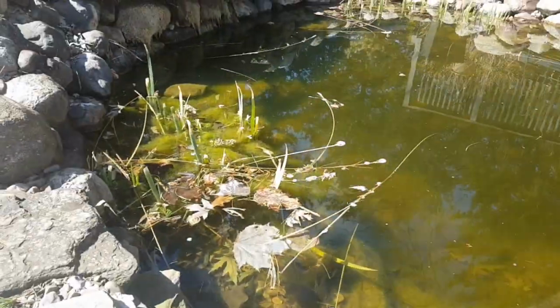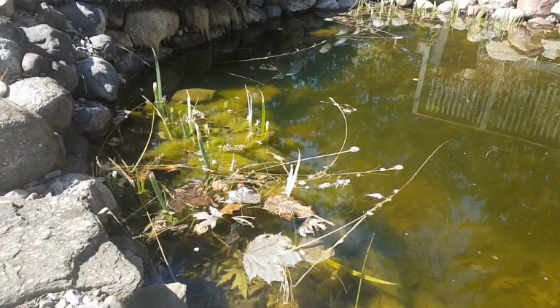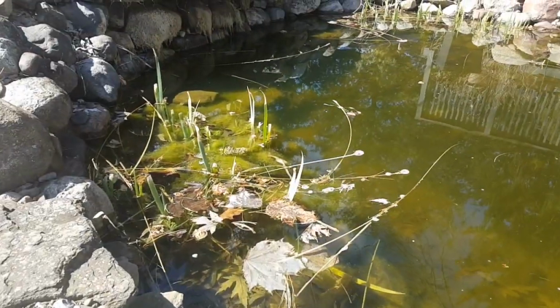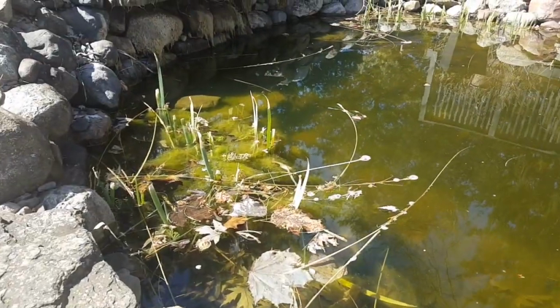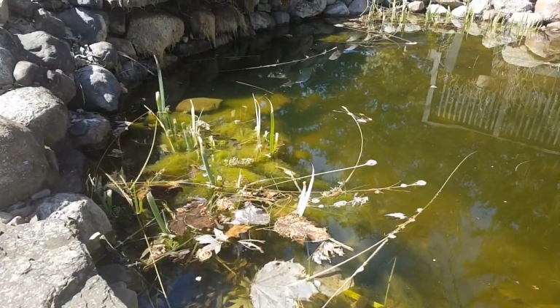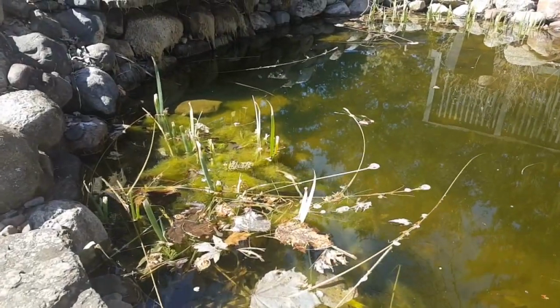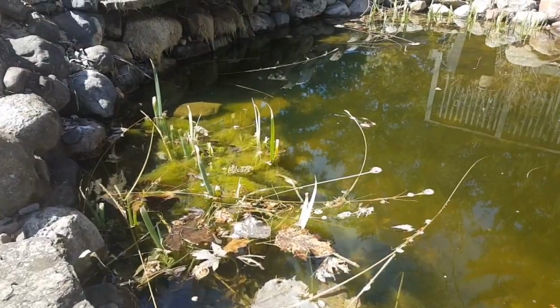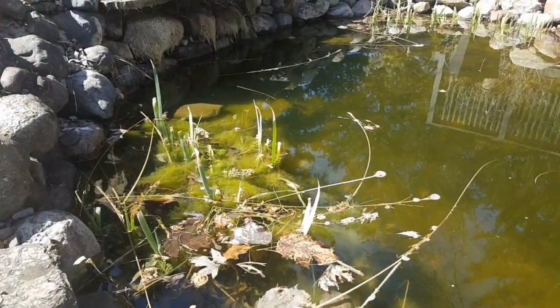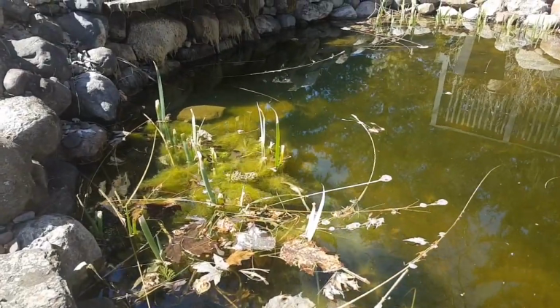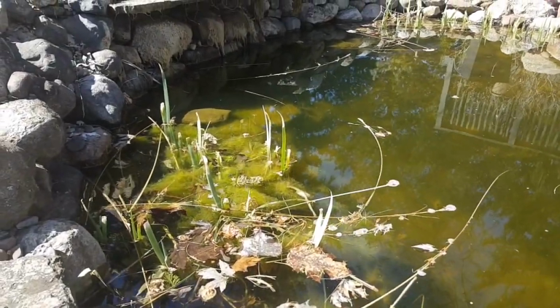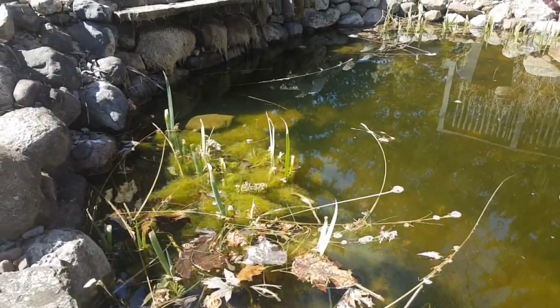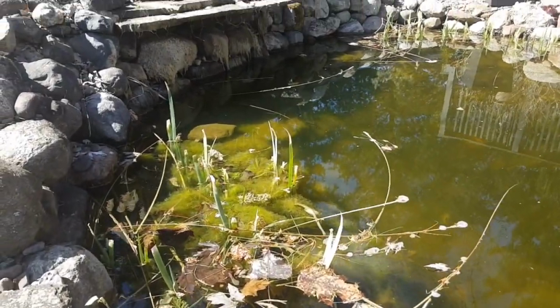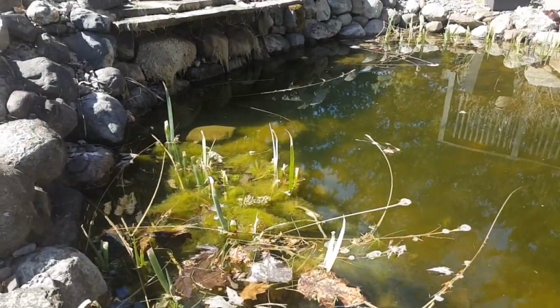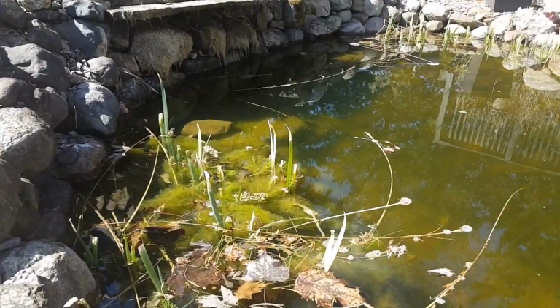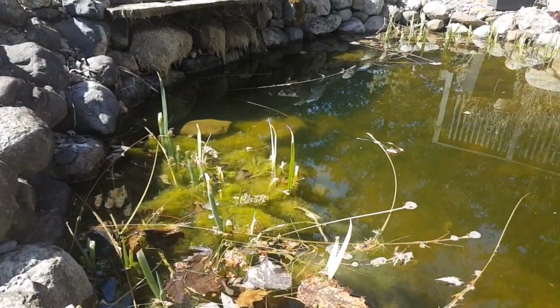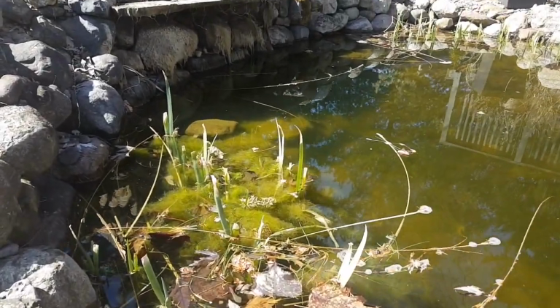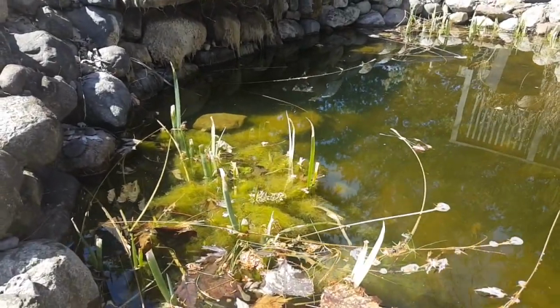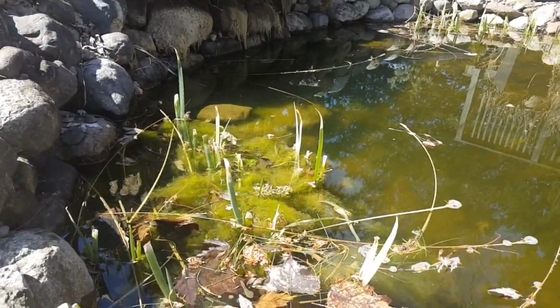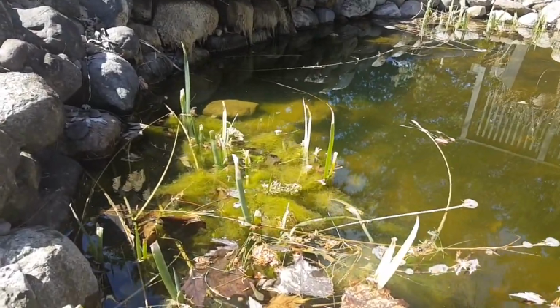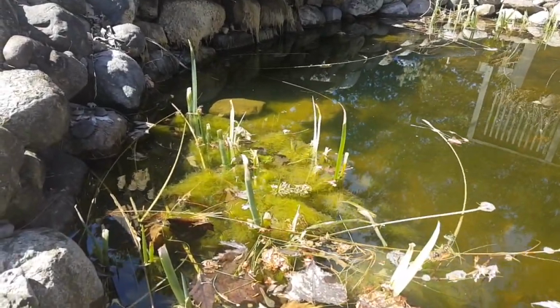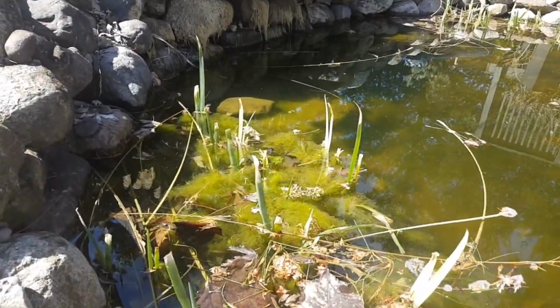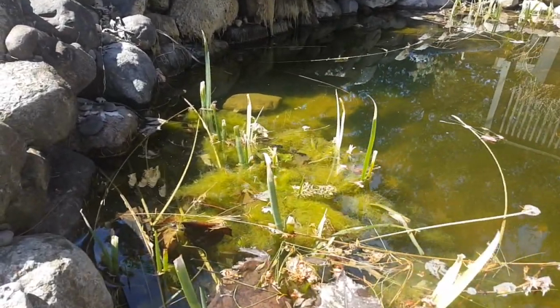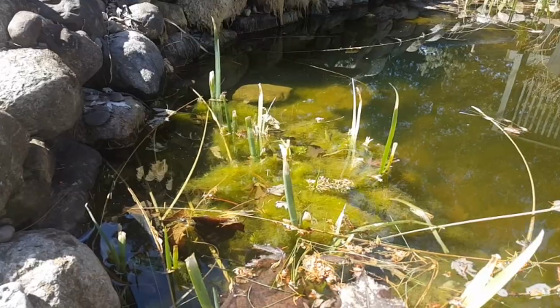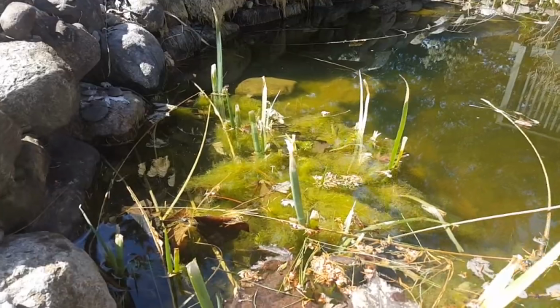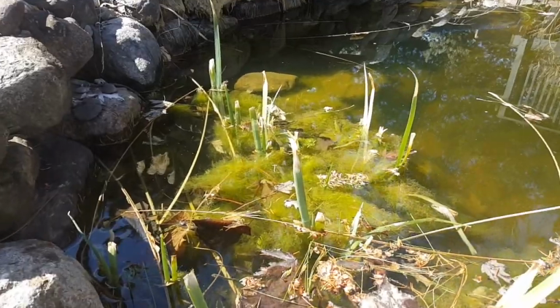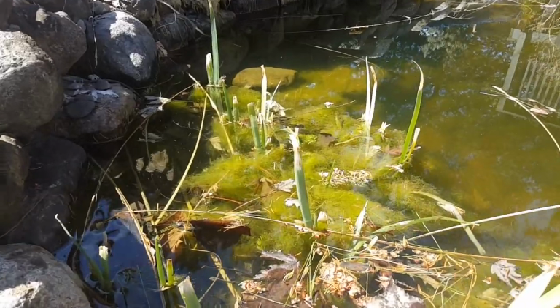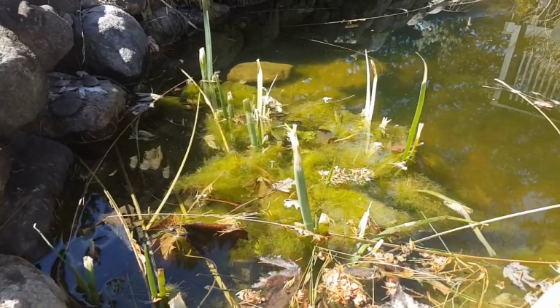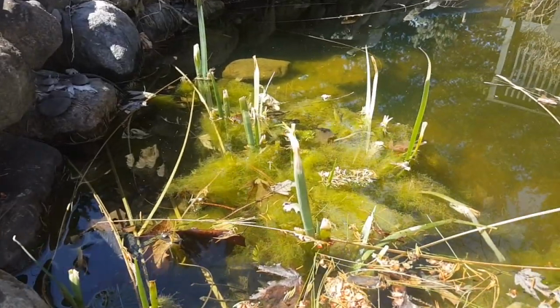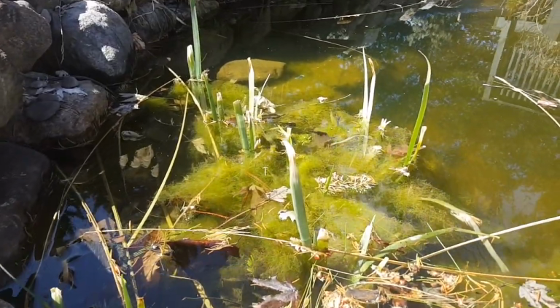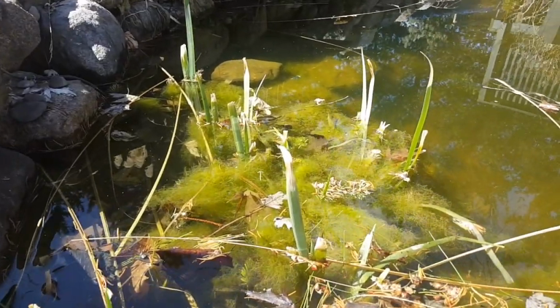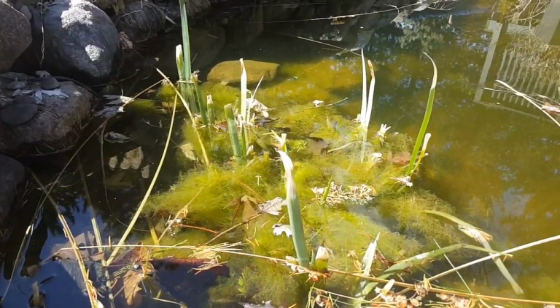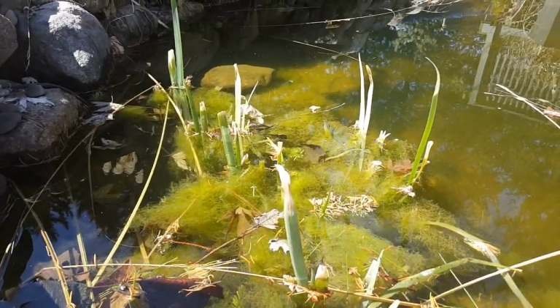The pond's been dormant all winter, but don't let that fool you. Algae still grows, even when it's super cold out.